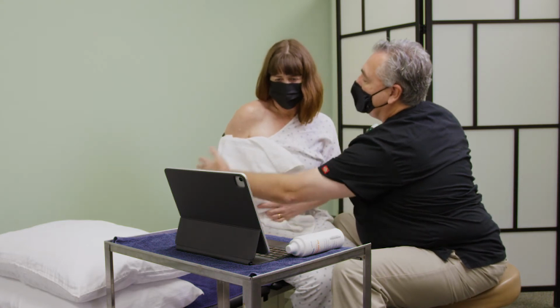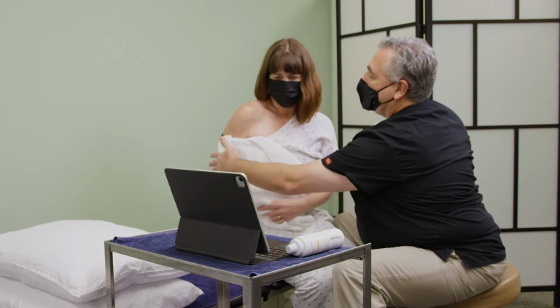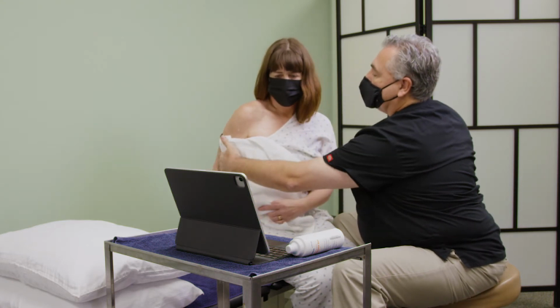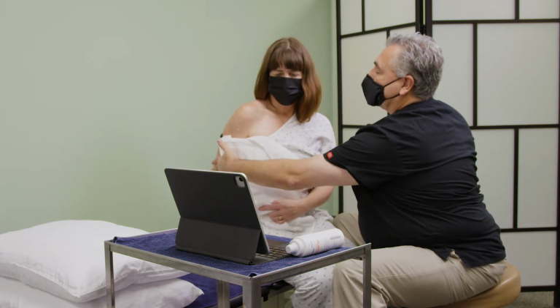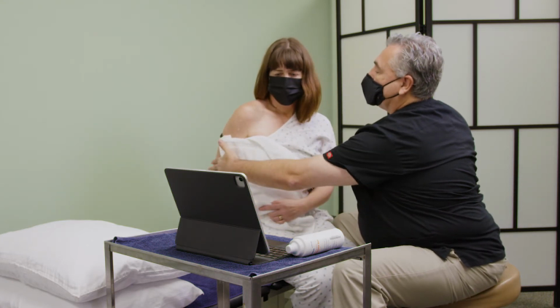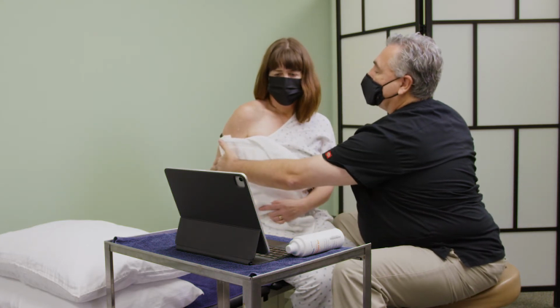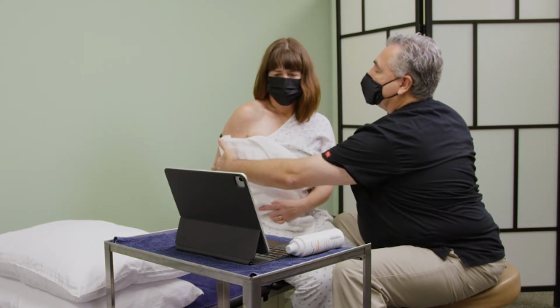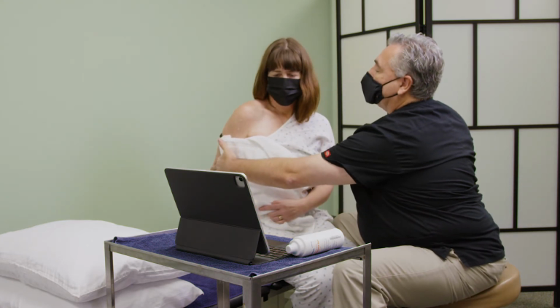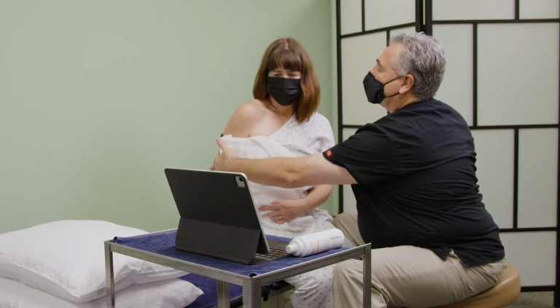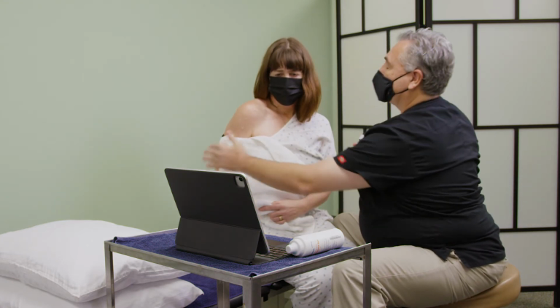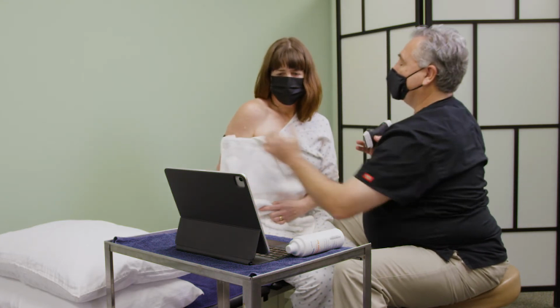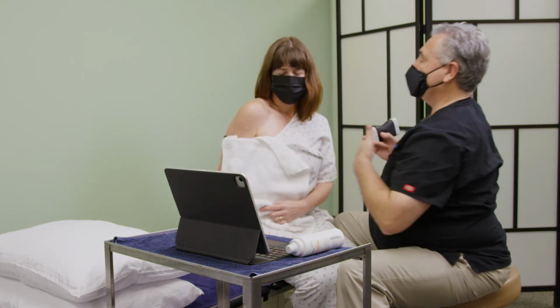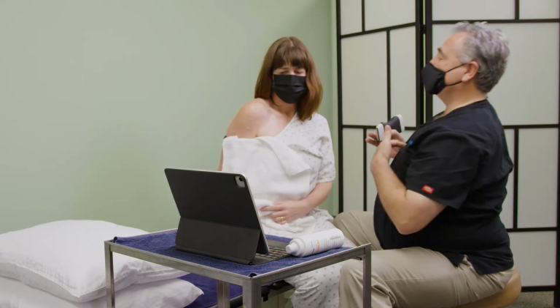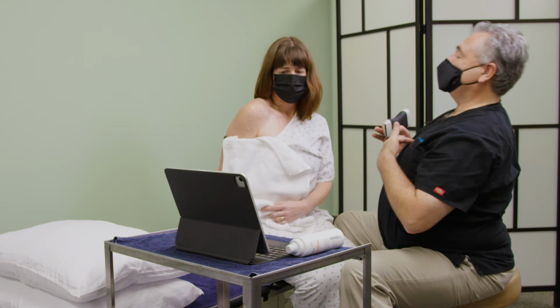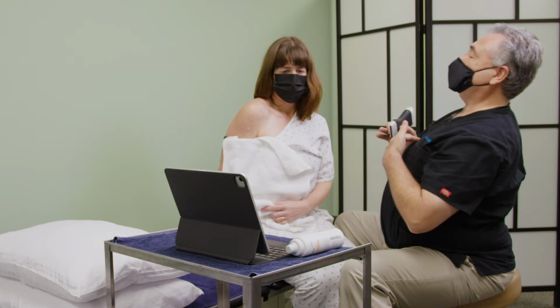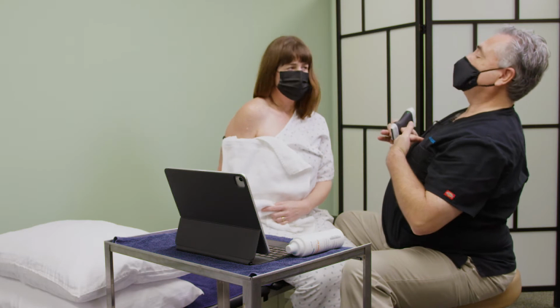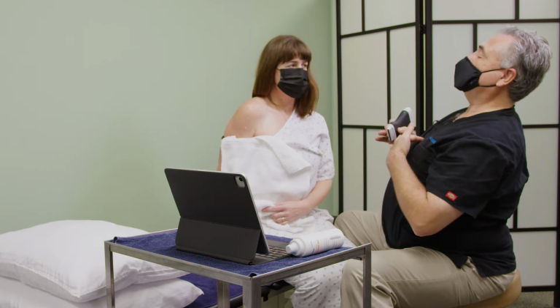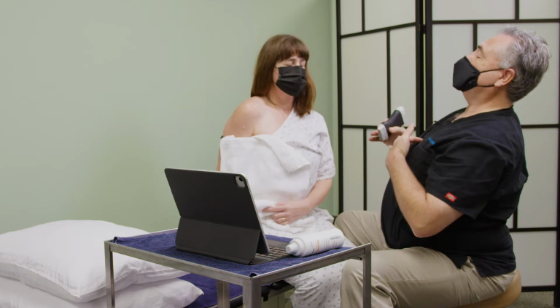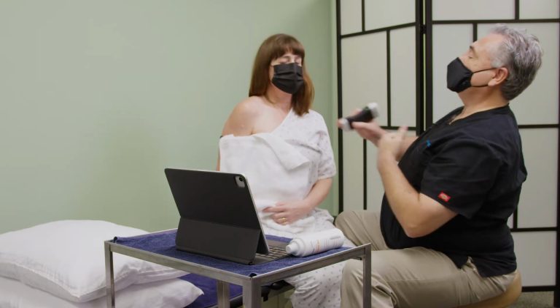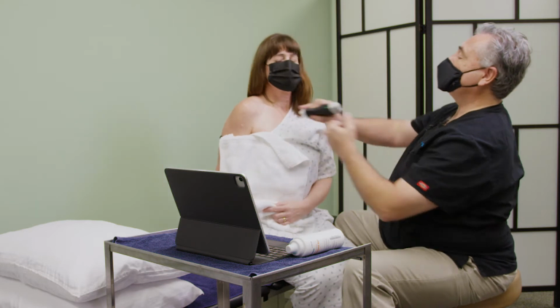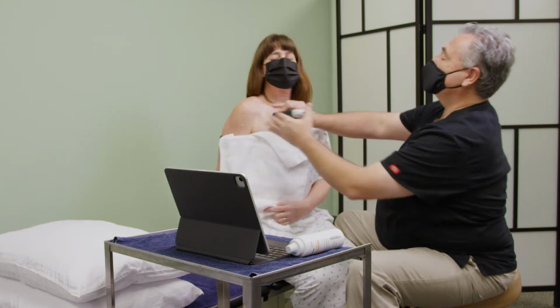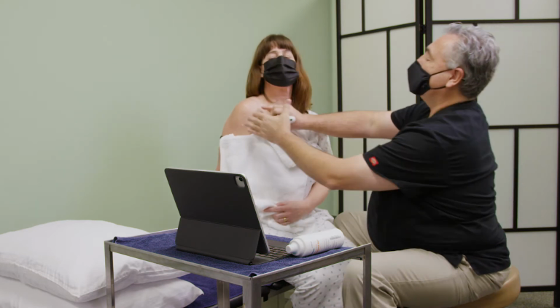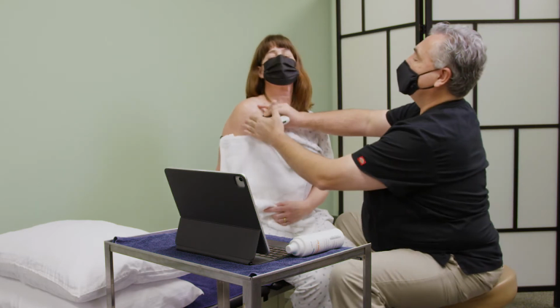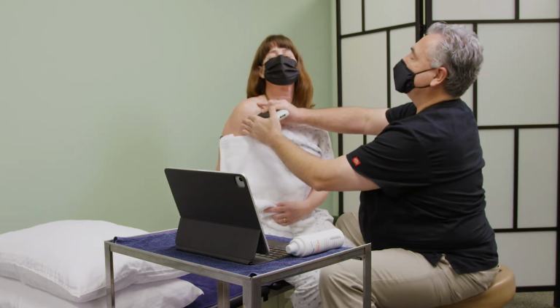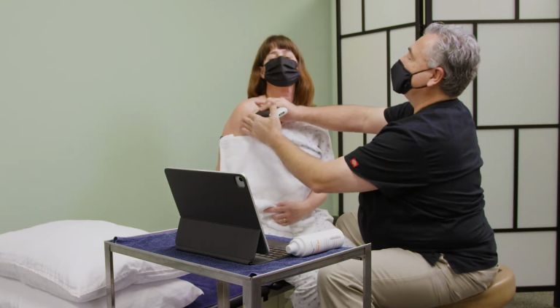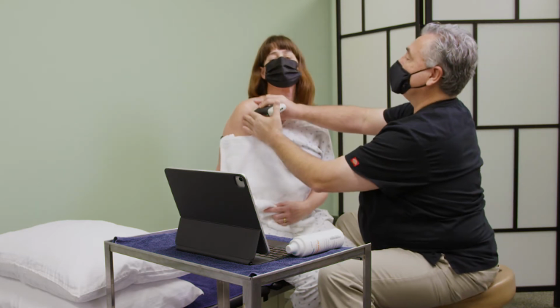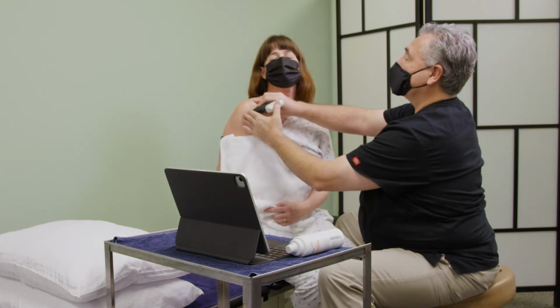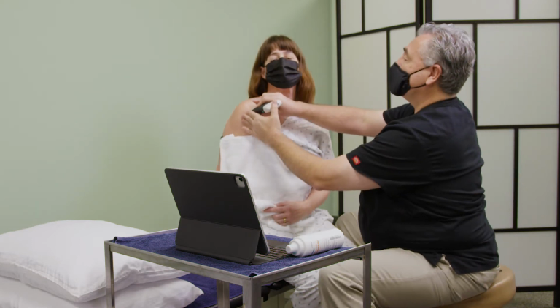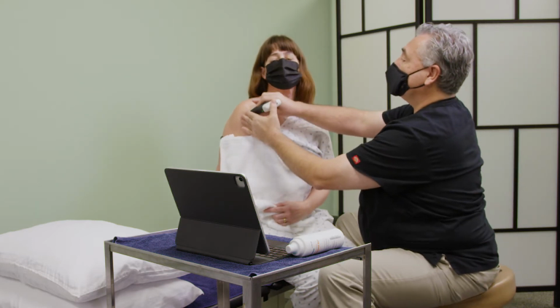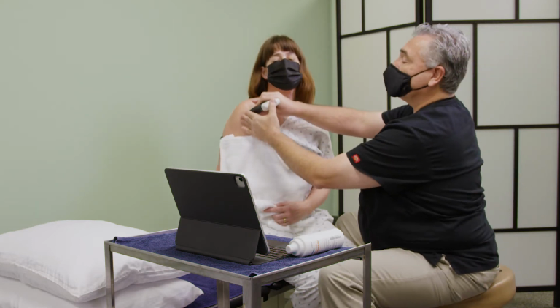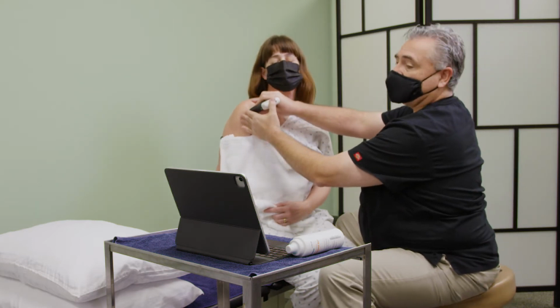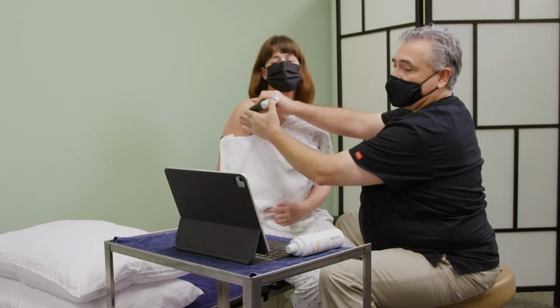And bring your elbow across and your chest up nice and high for me. Is that hurting to do that?